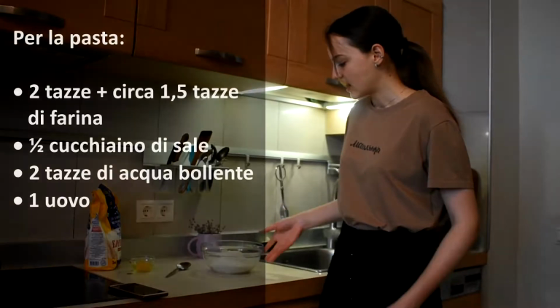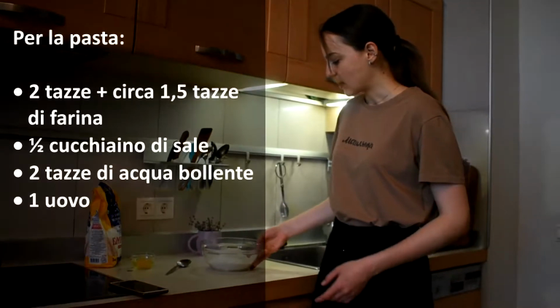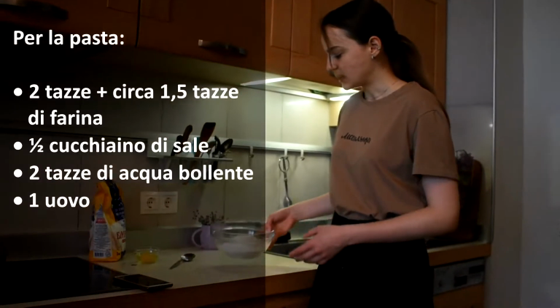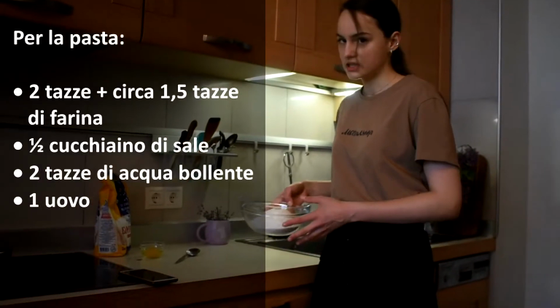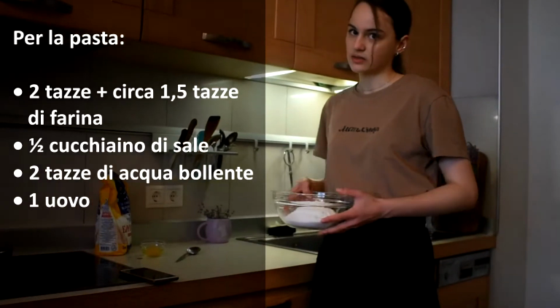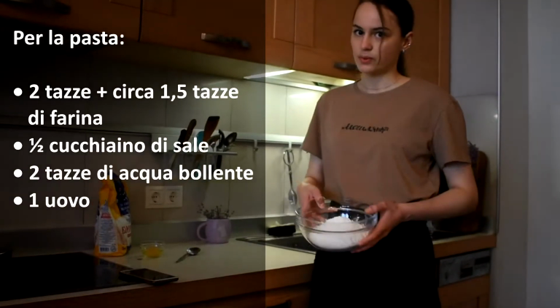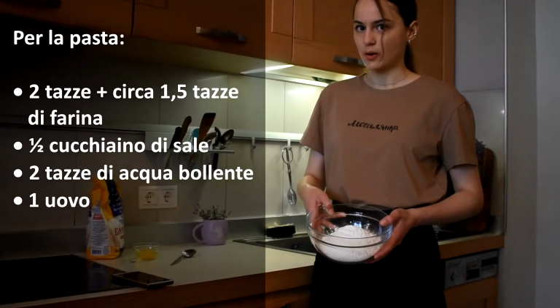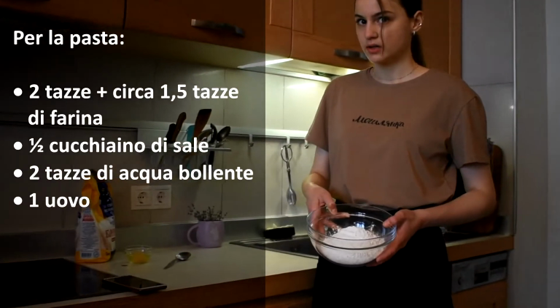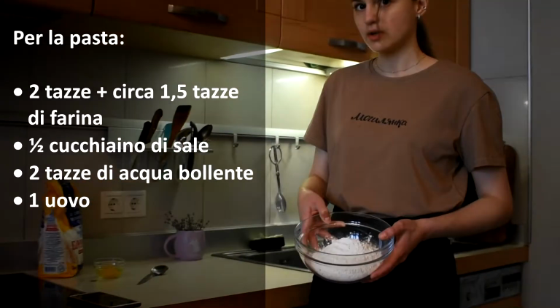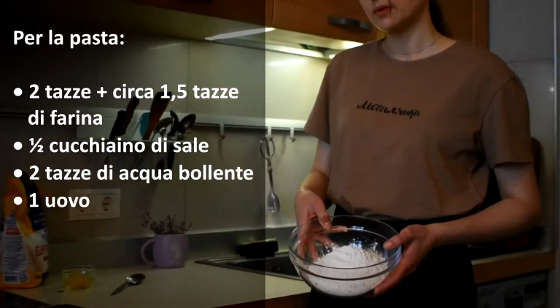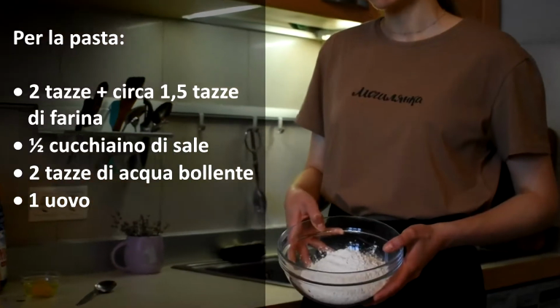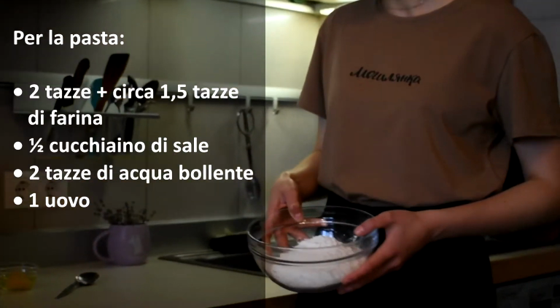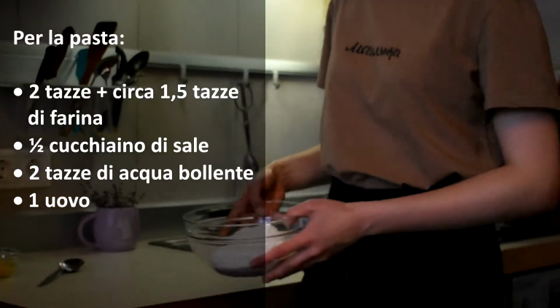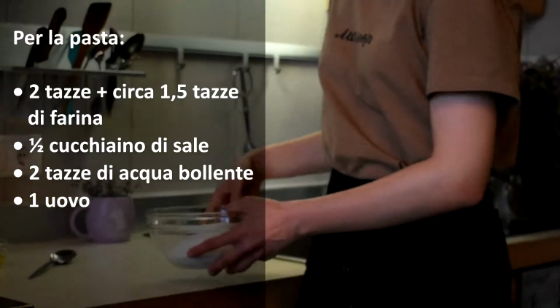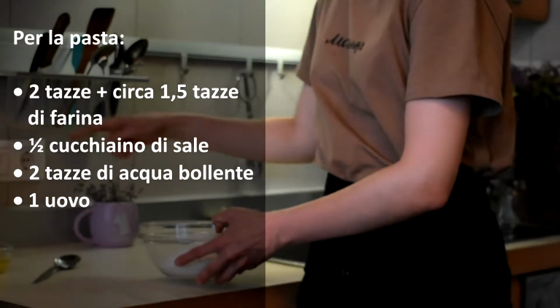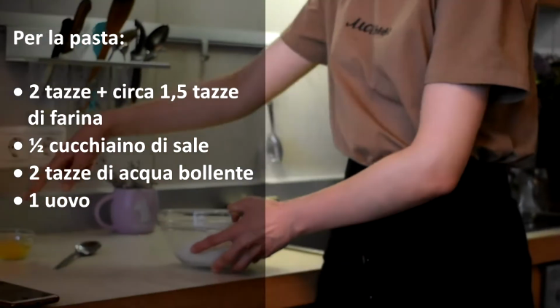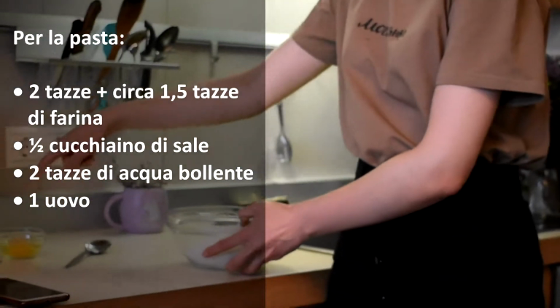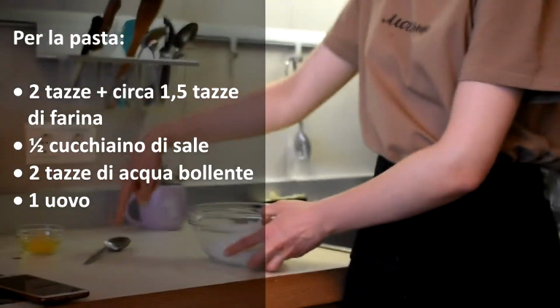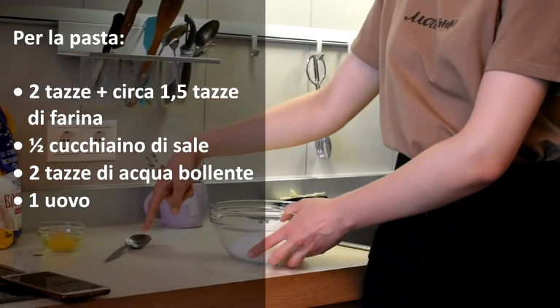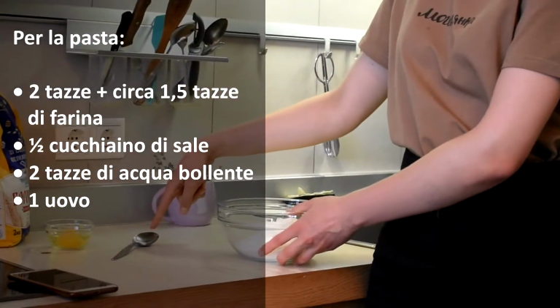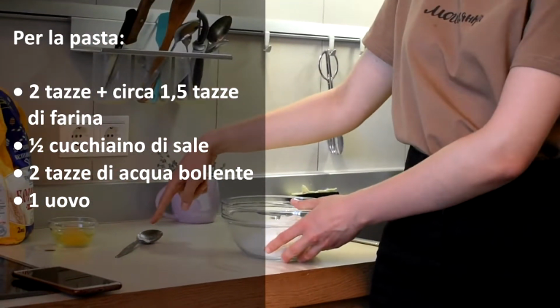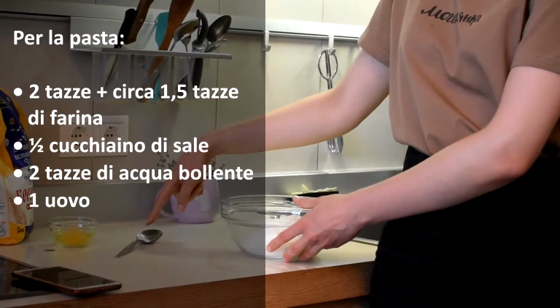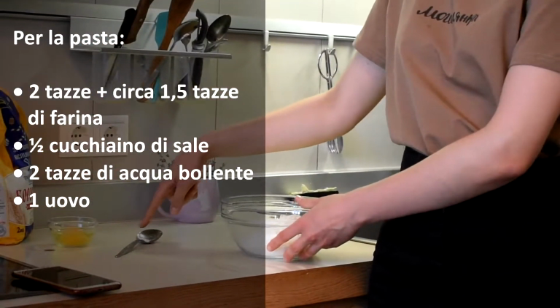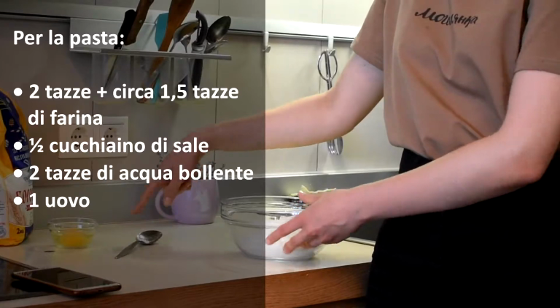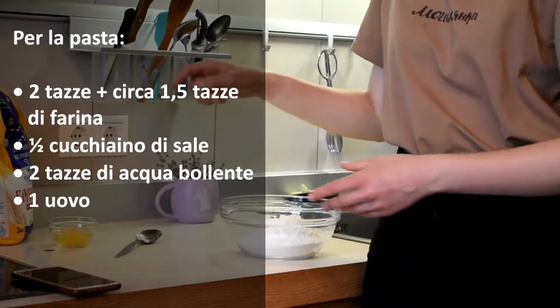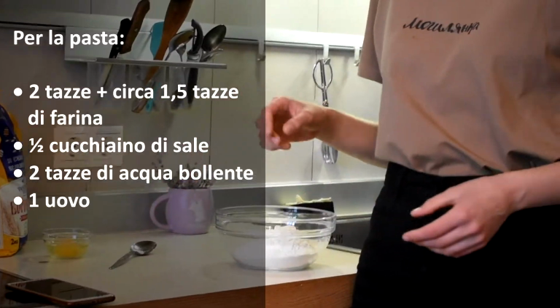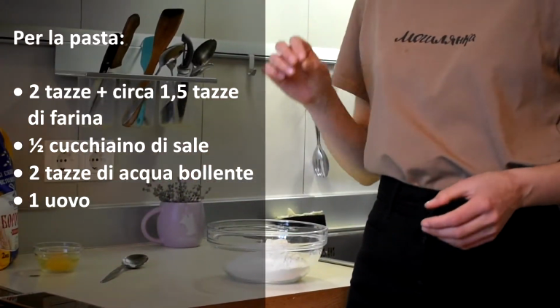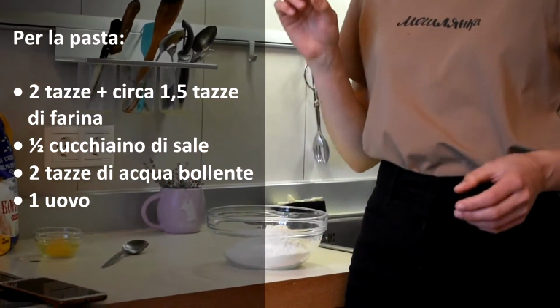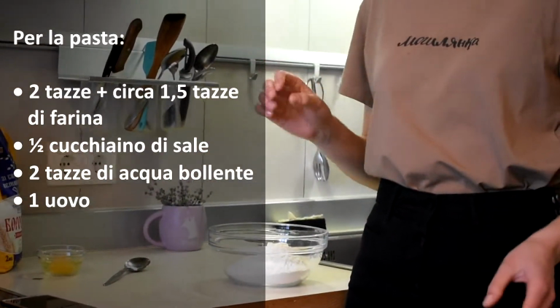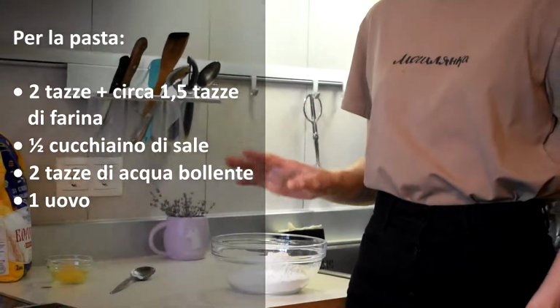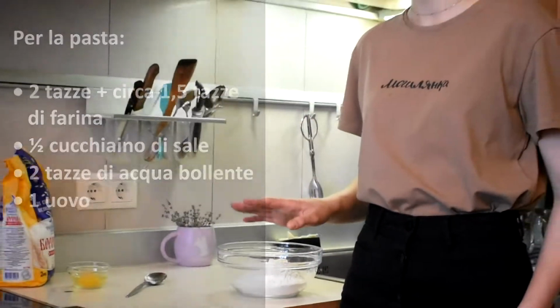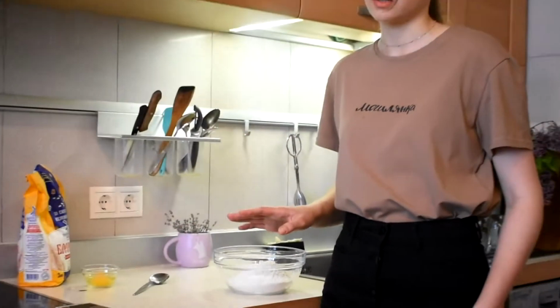We need flour — 2 cups of flour, 1 egg, a little bit of salt, and 2 cups of hot, hot water.